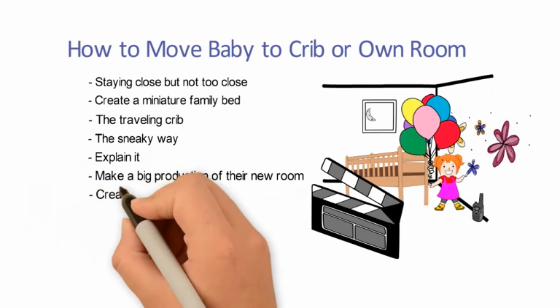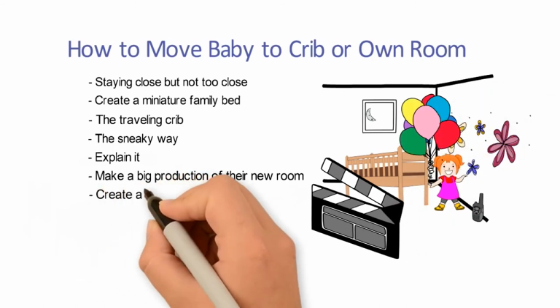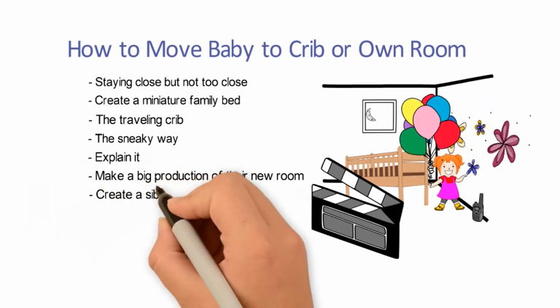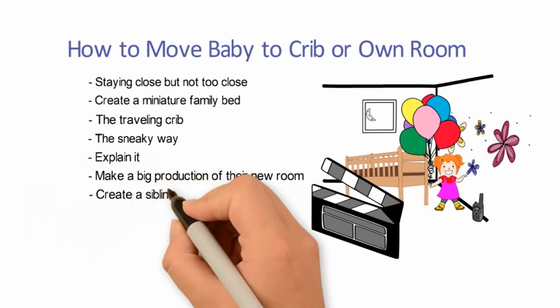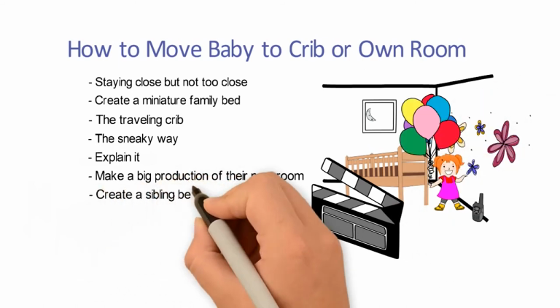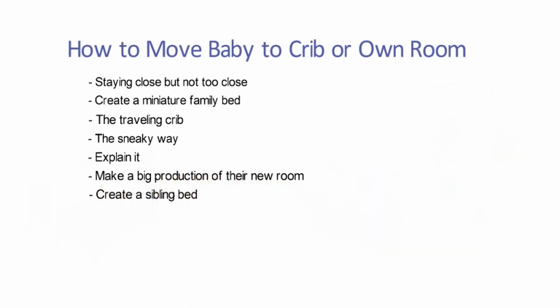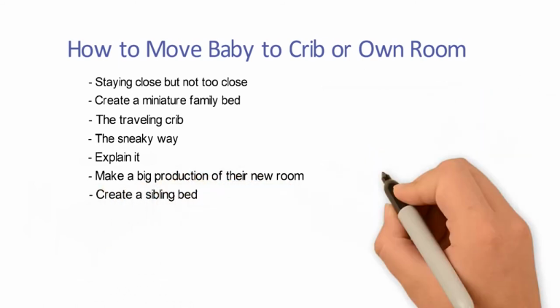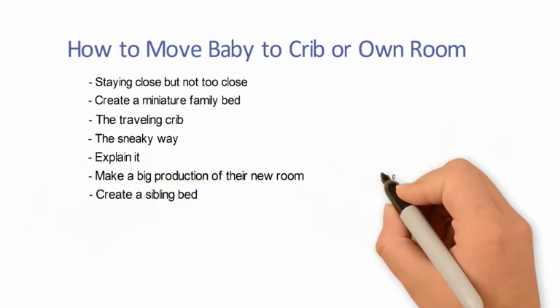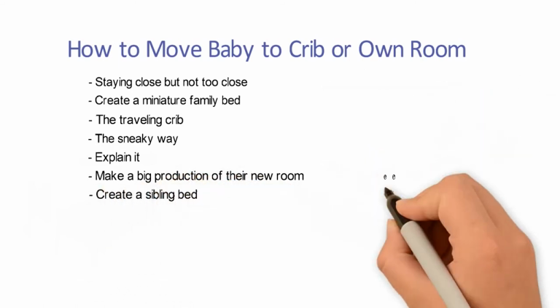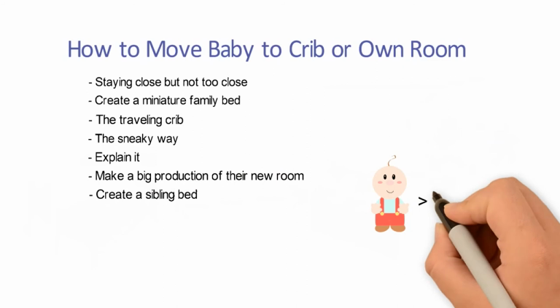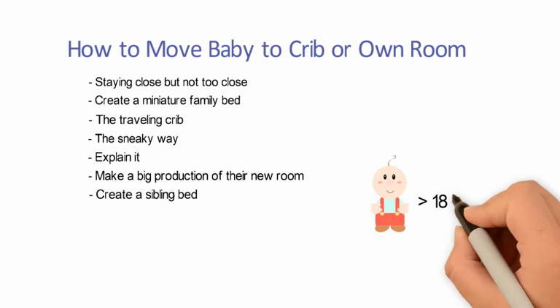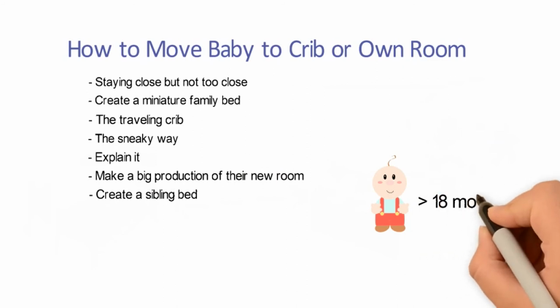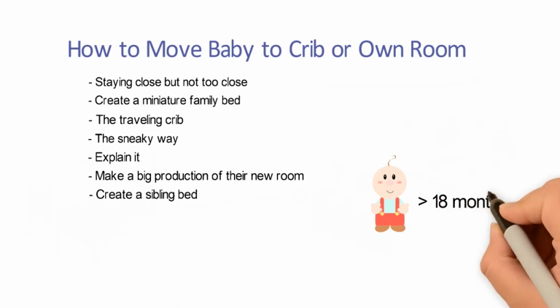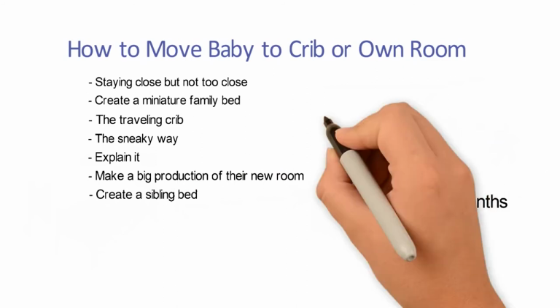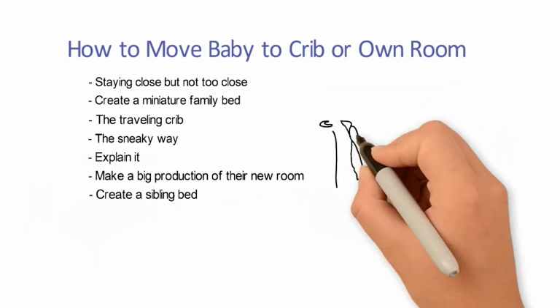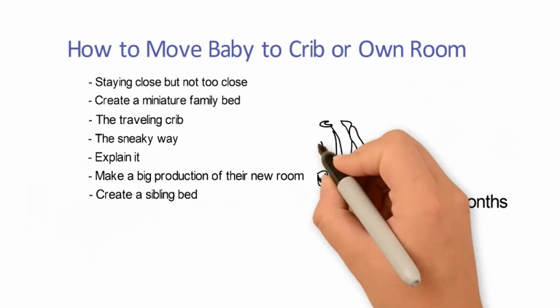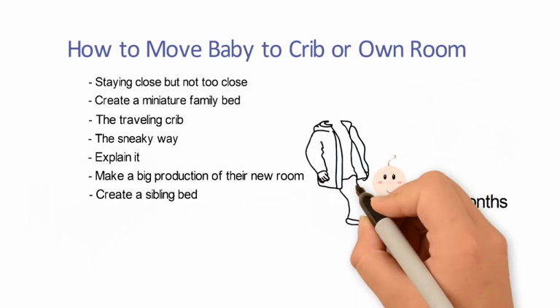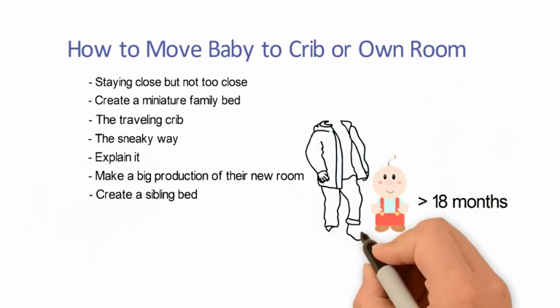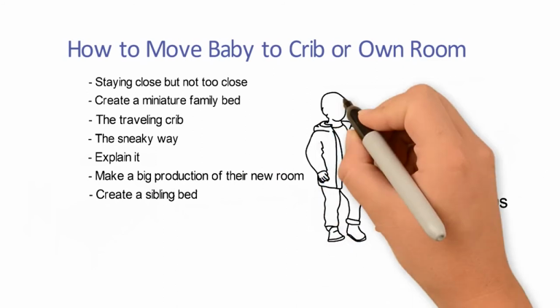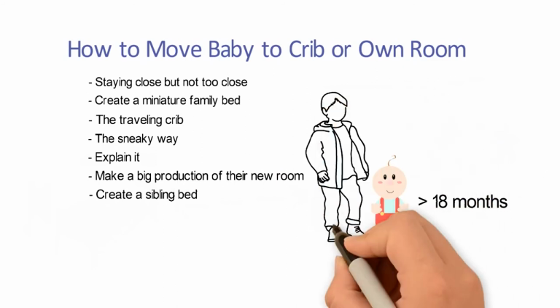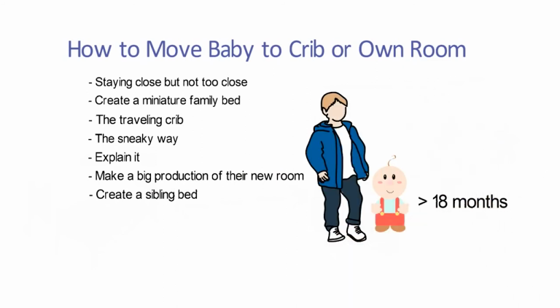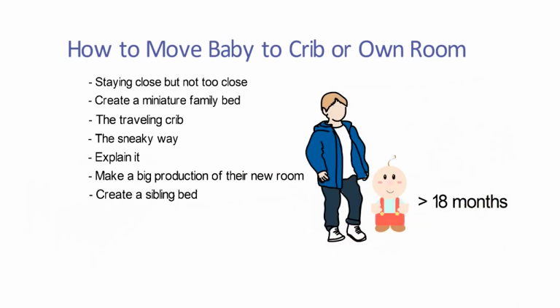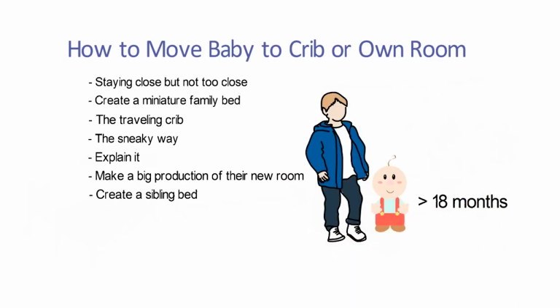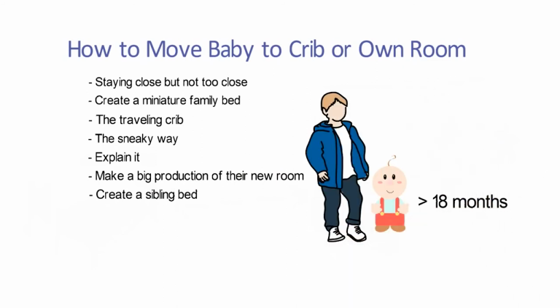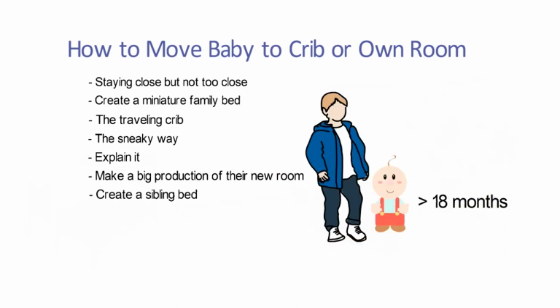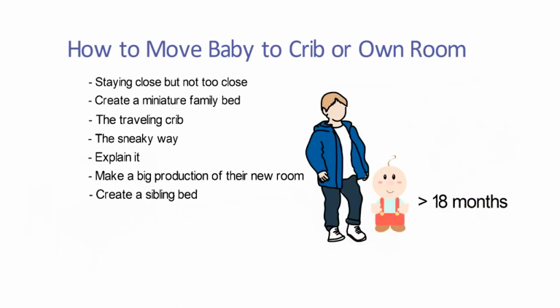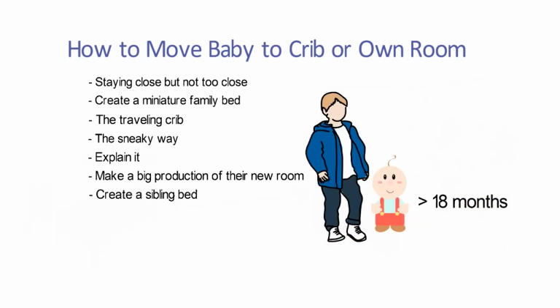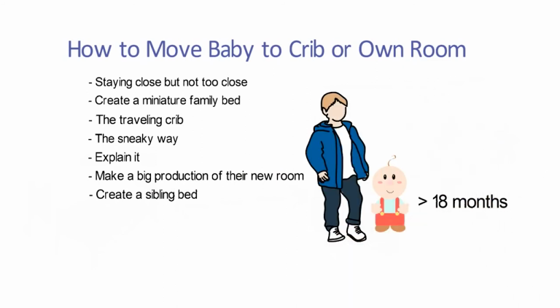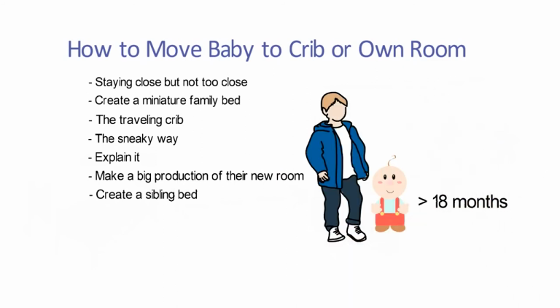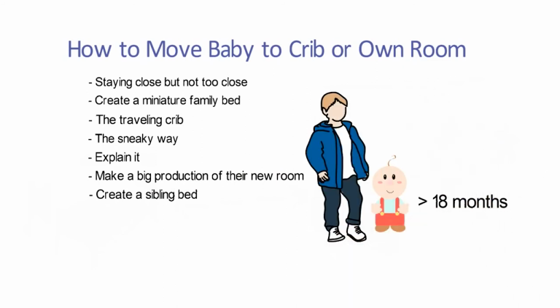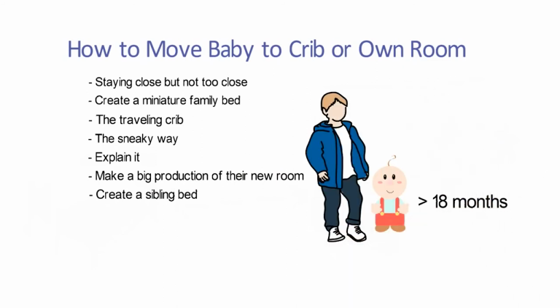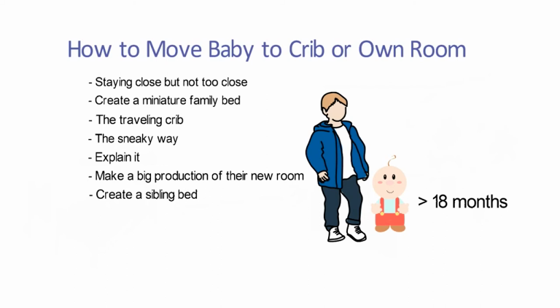Seven: create a sibling bed. If baby is above 18 months and has a willing sibling, they often welcome the change of sleeping without you.